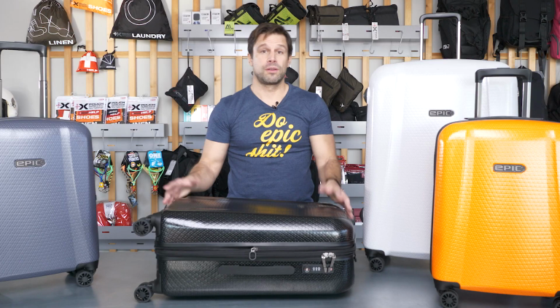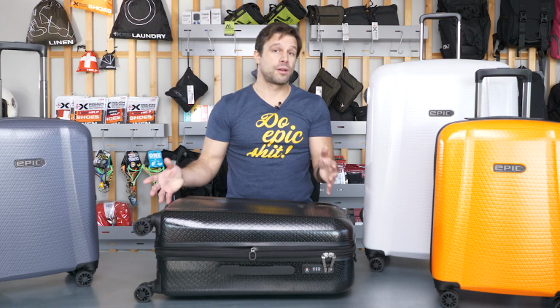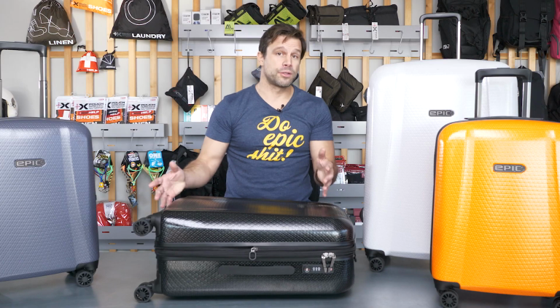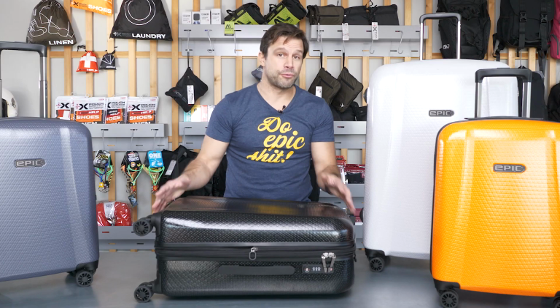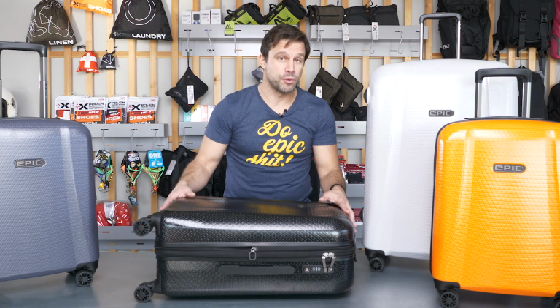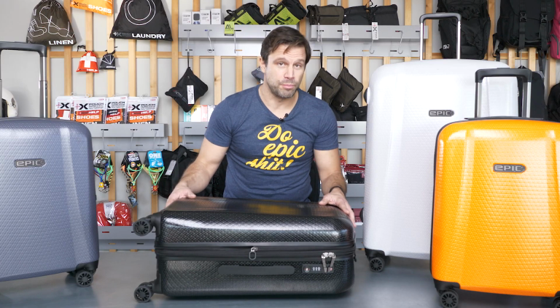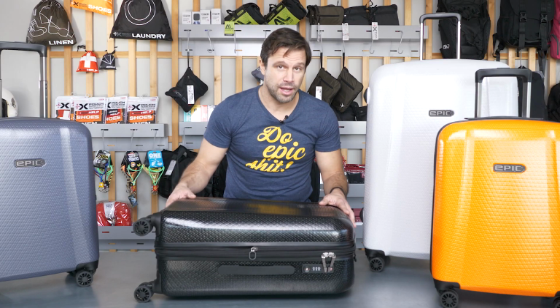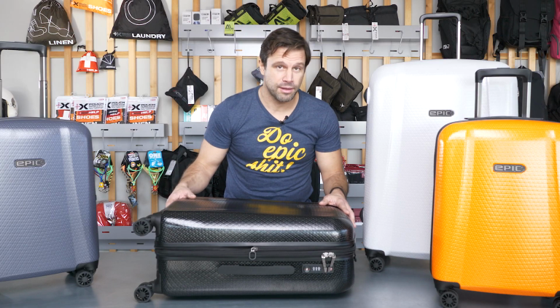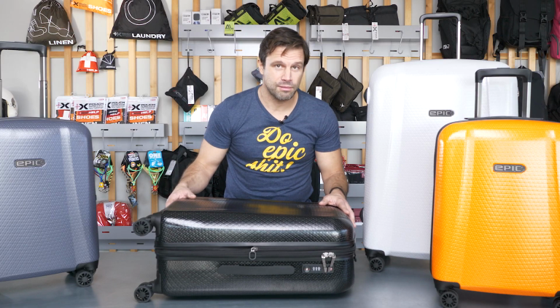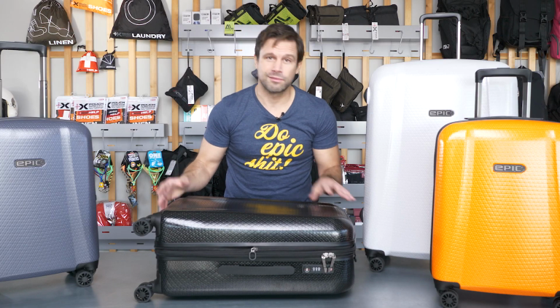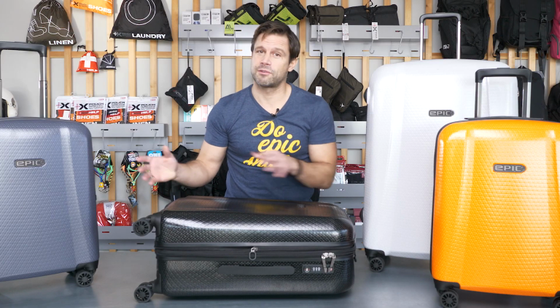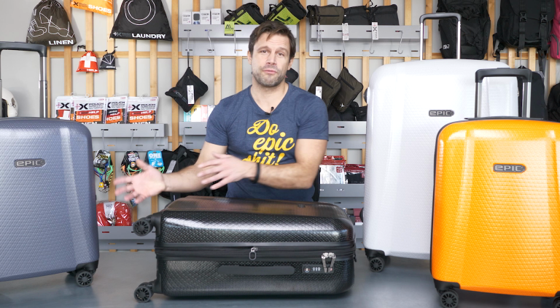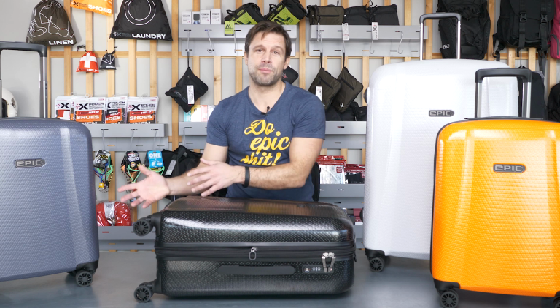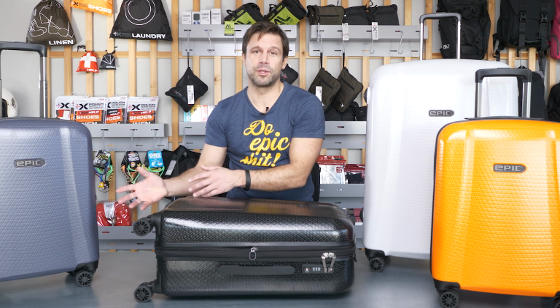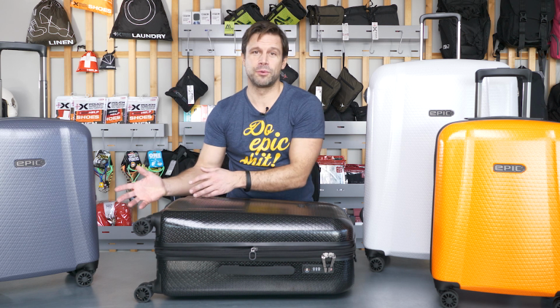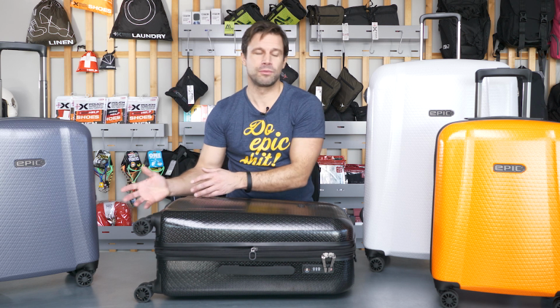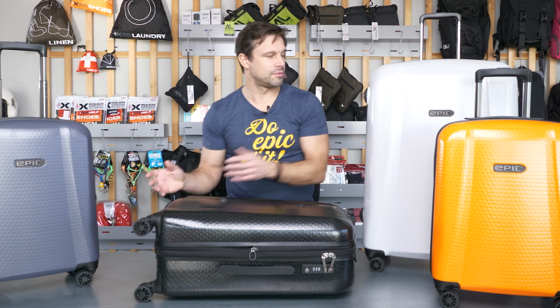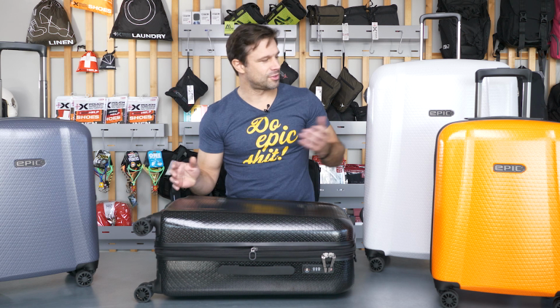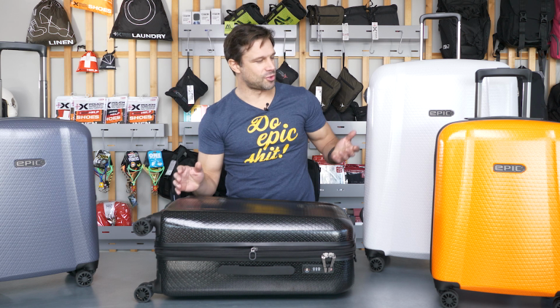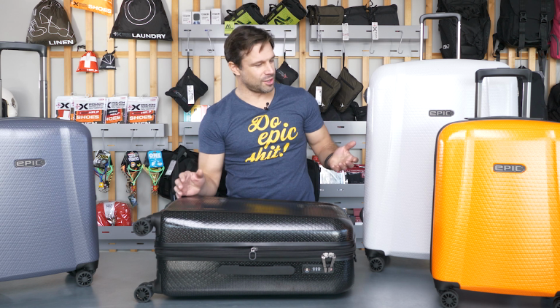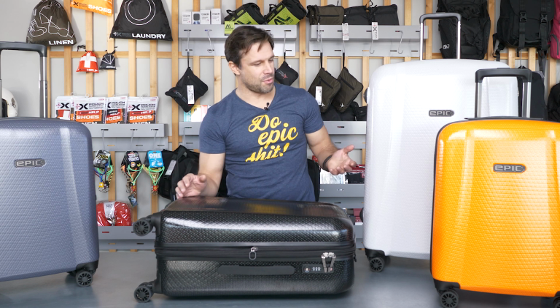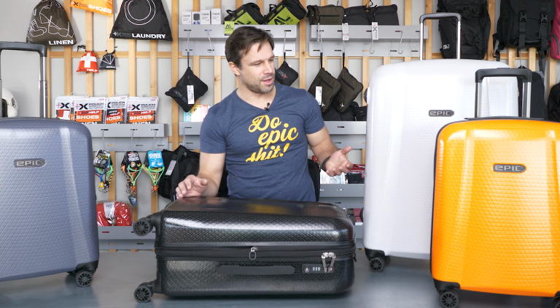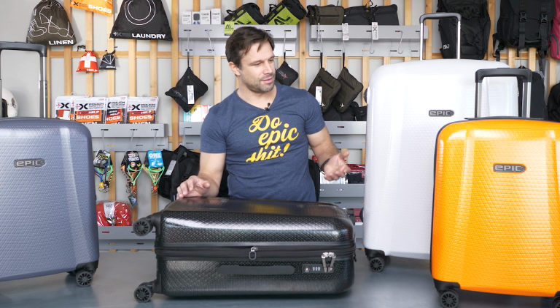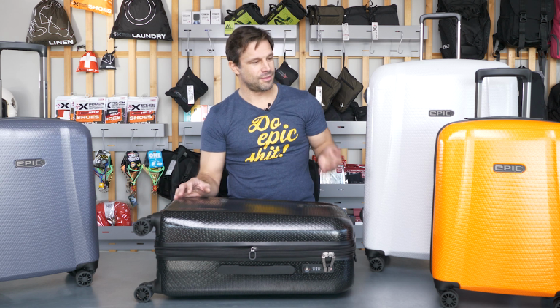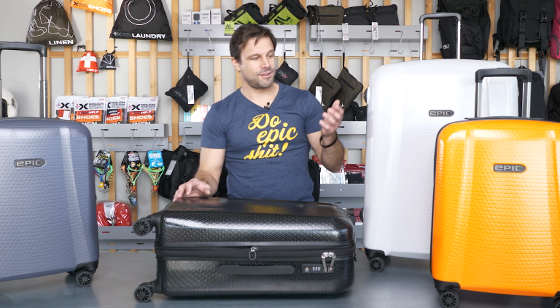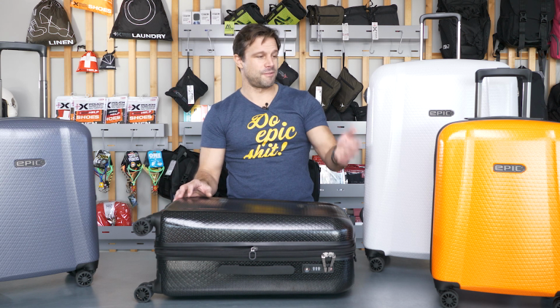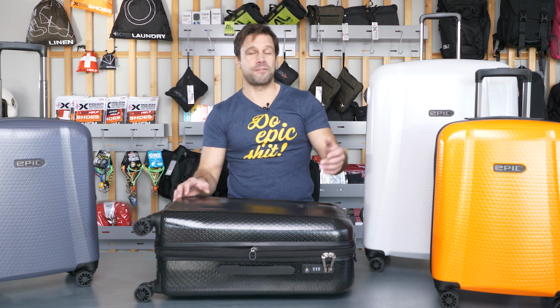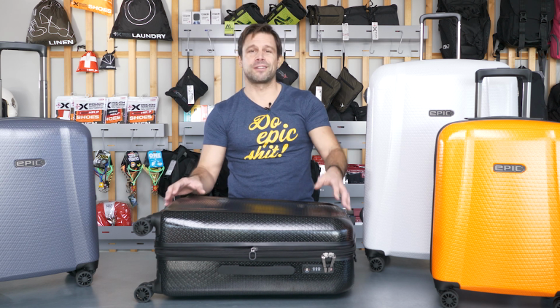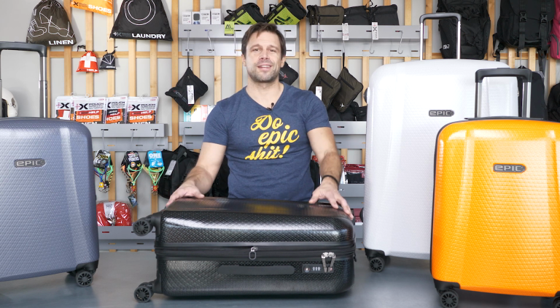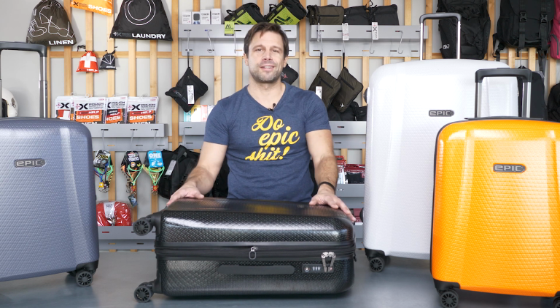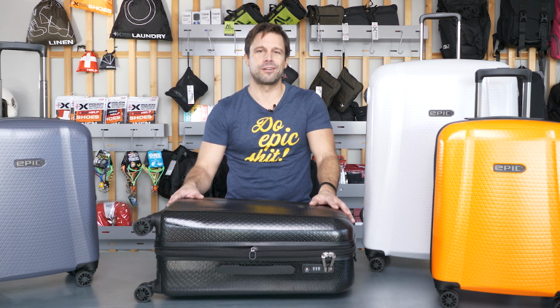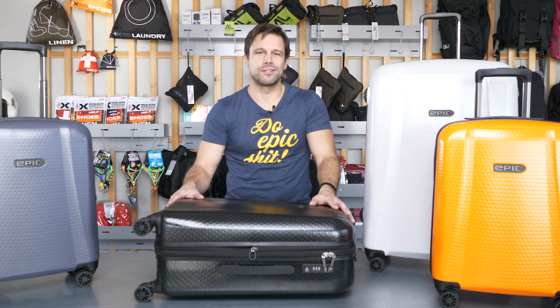Colors of Frozen Black, Graphite Blue, Sterling White, and Firesand Orange.